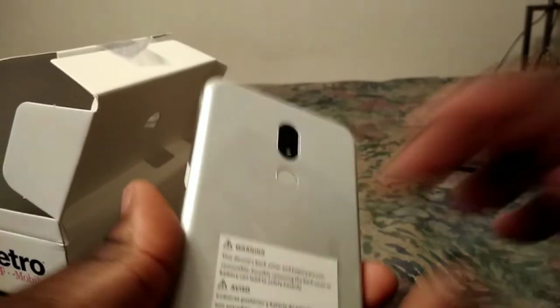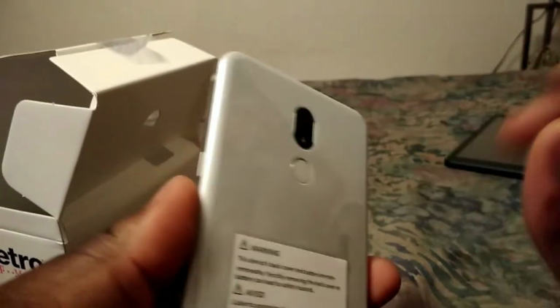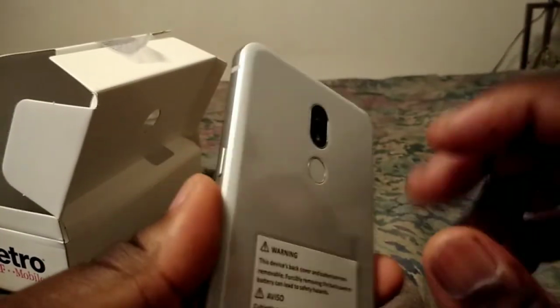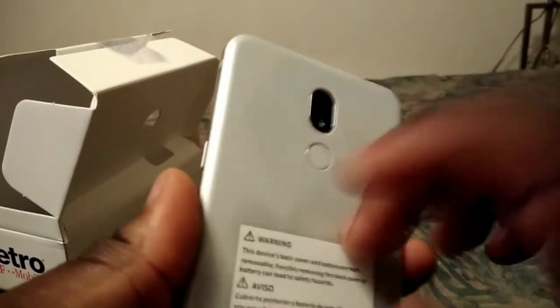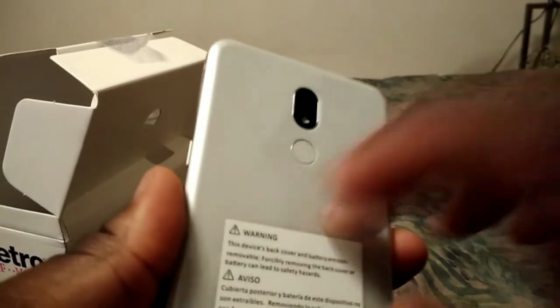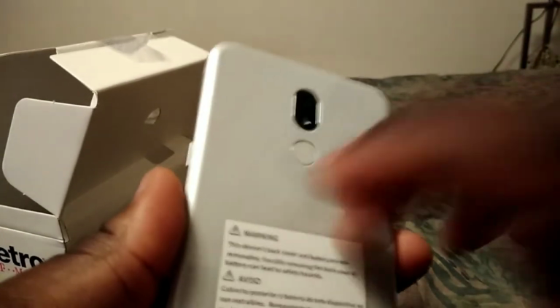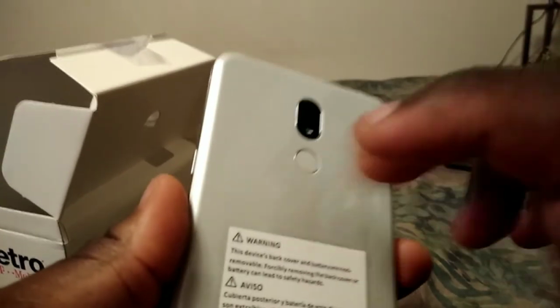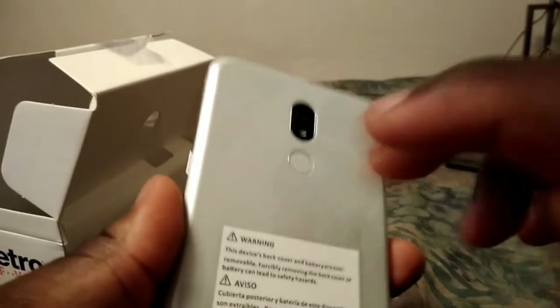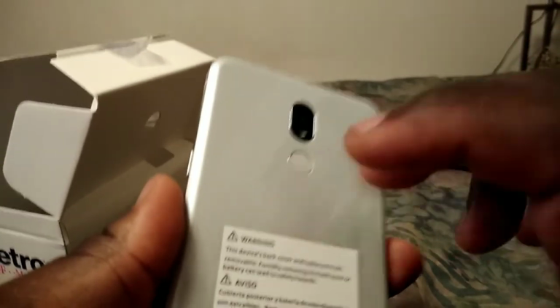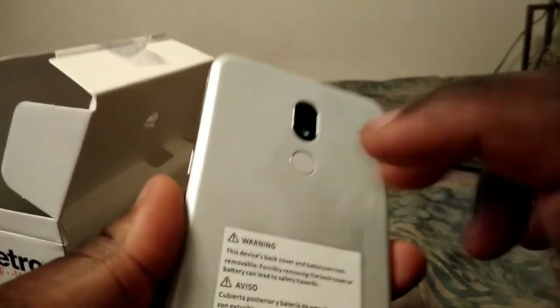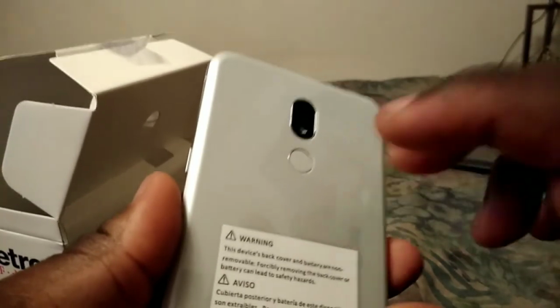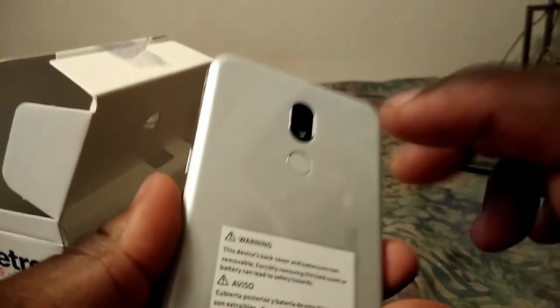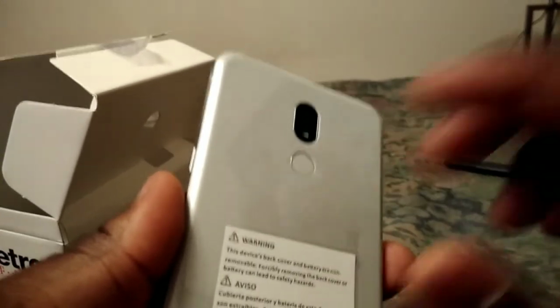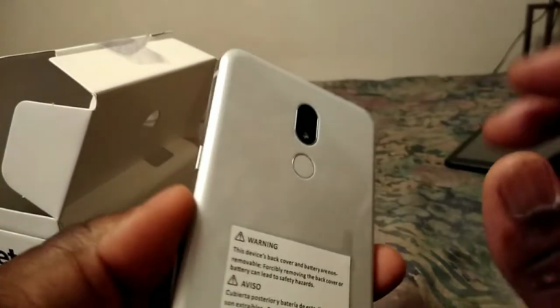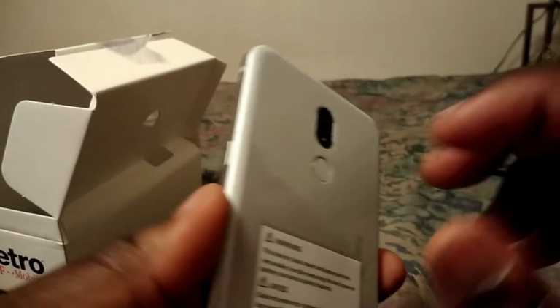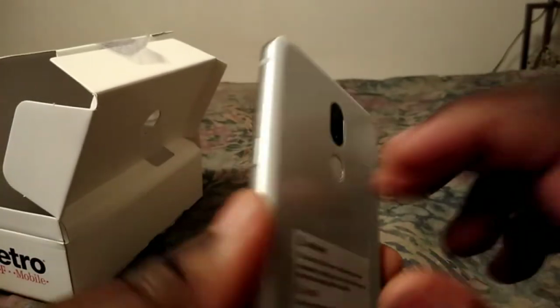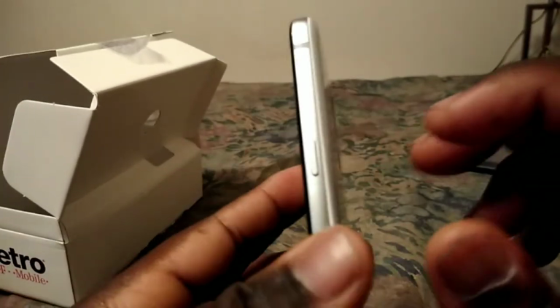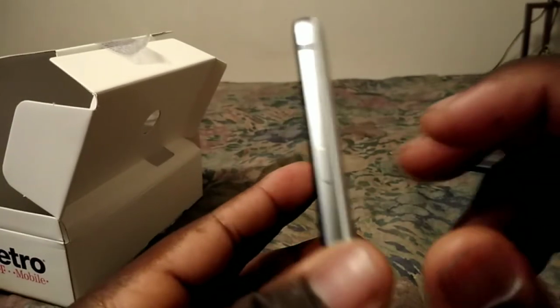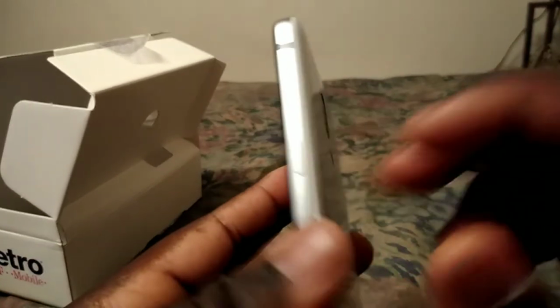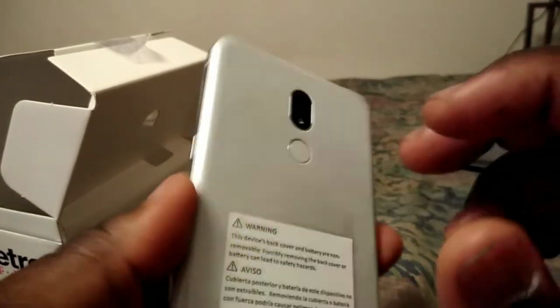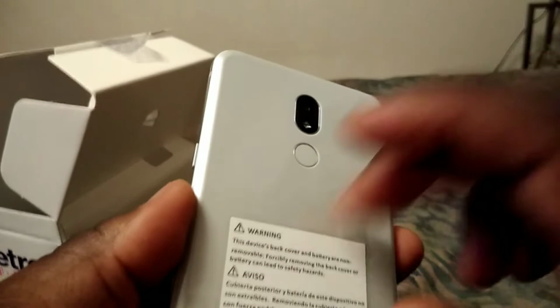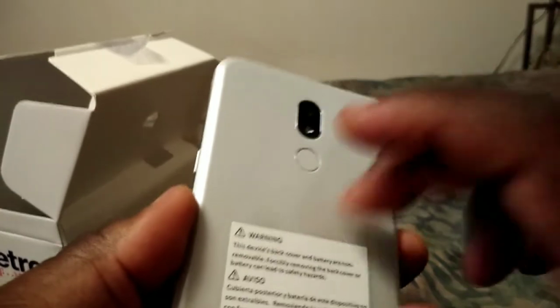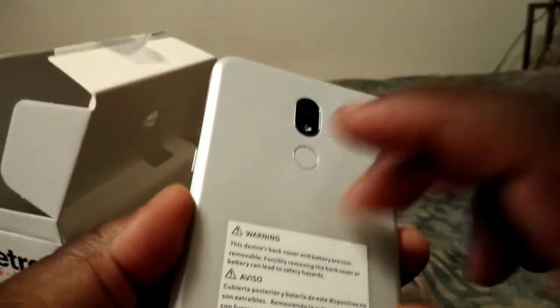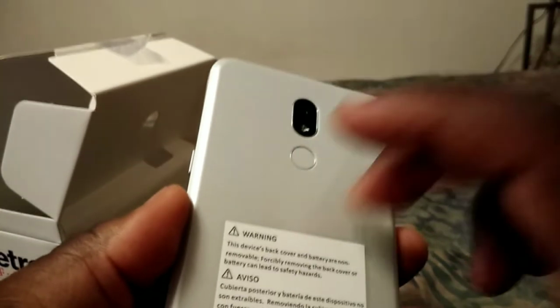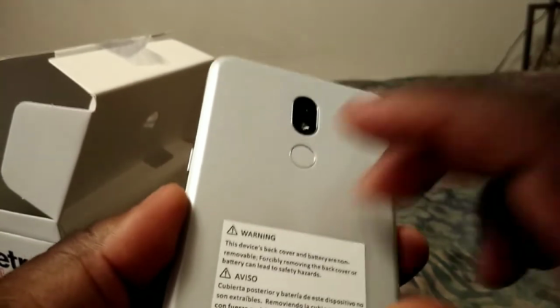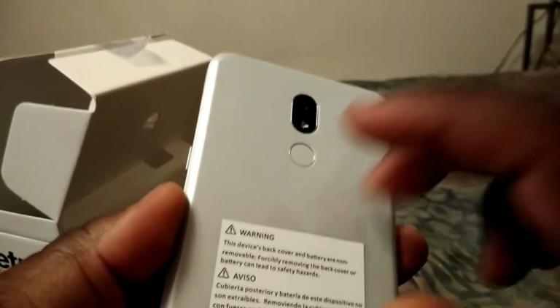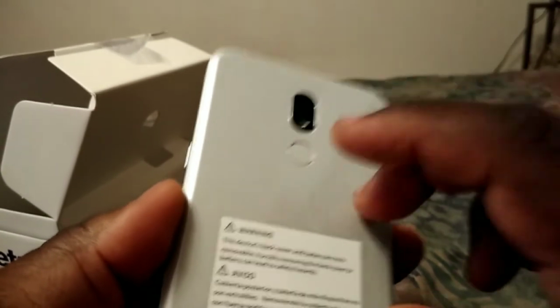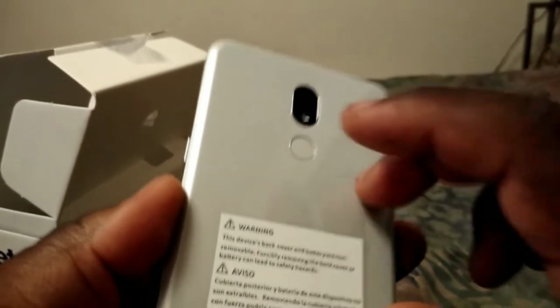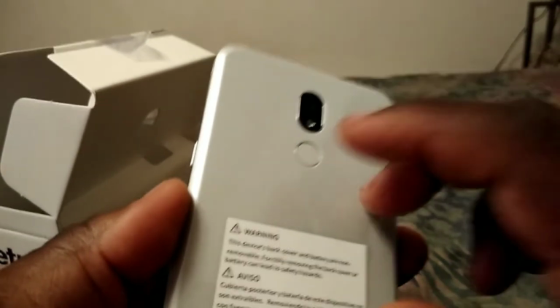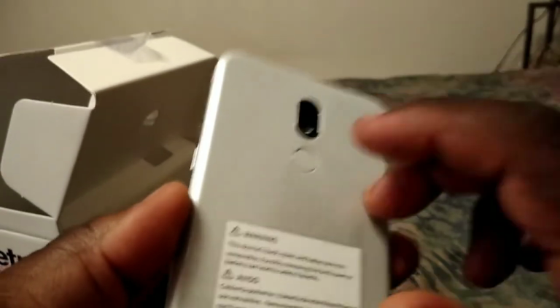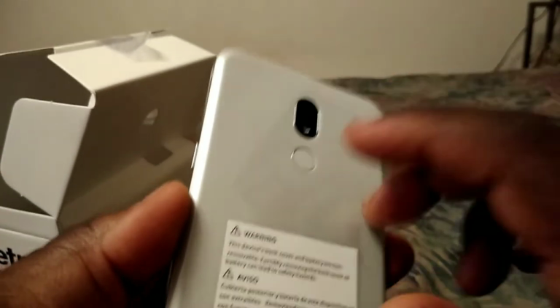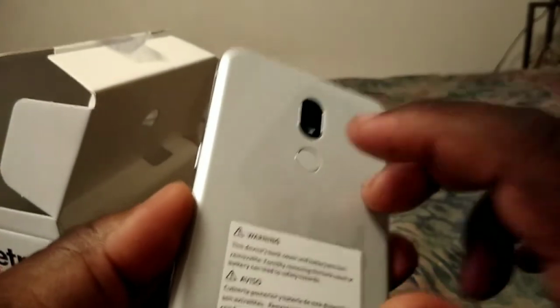The back is plastic — I believe it's plastic; it sounds plastic.